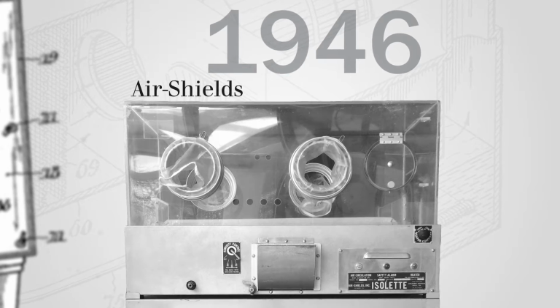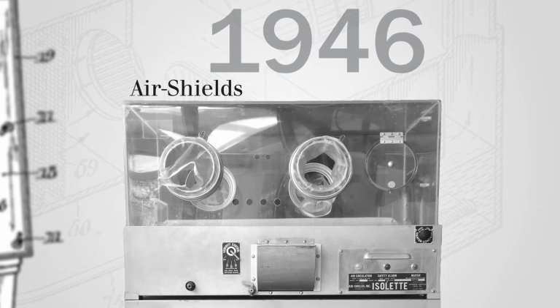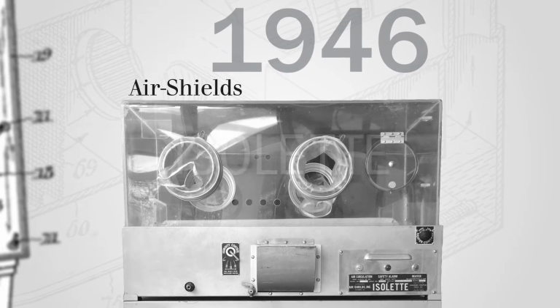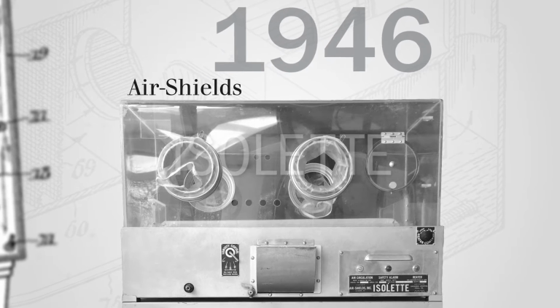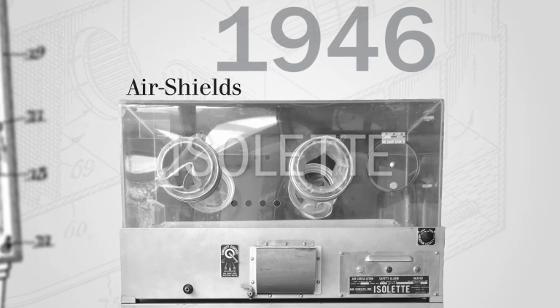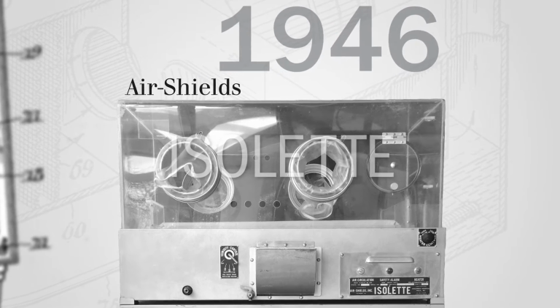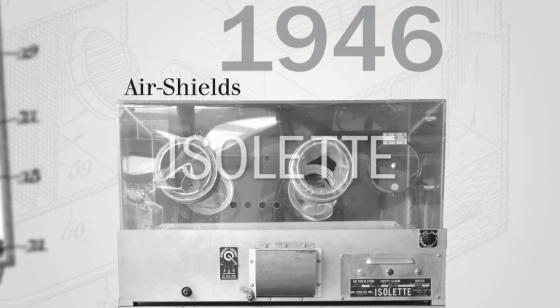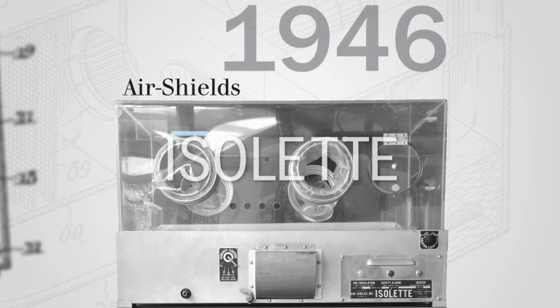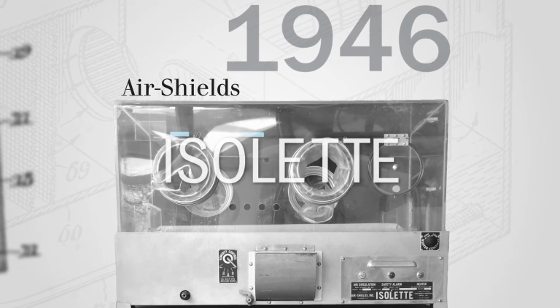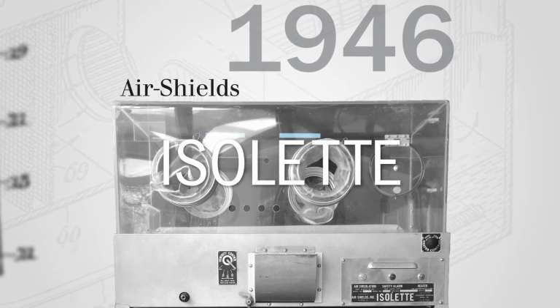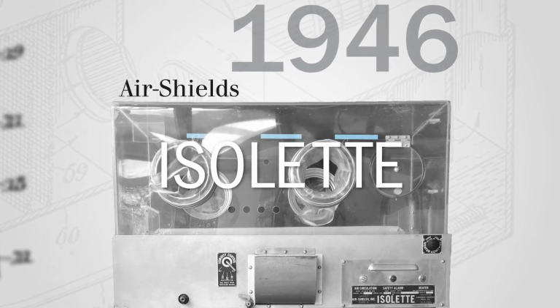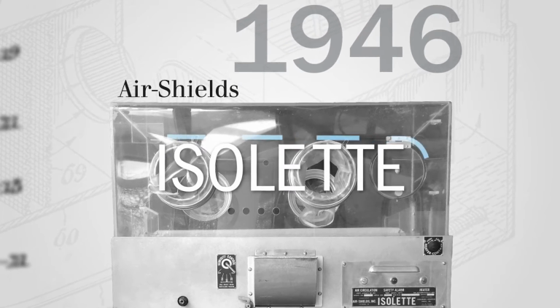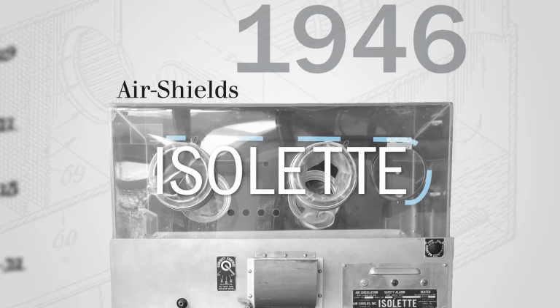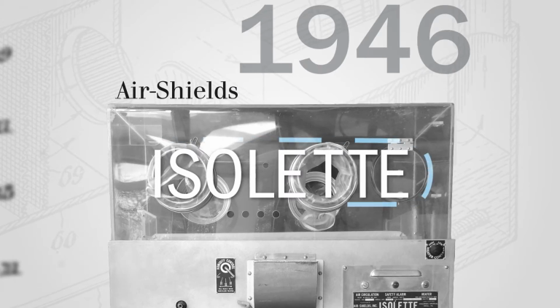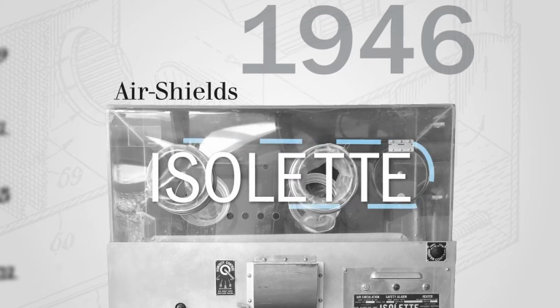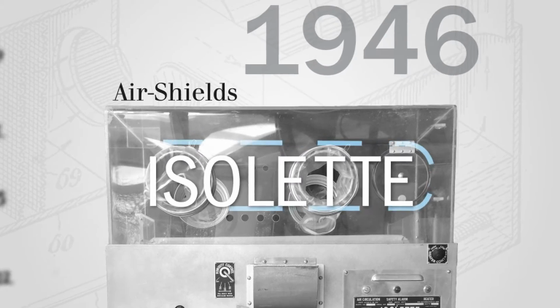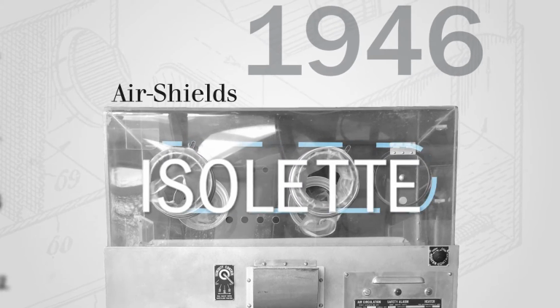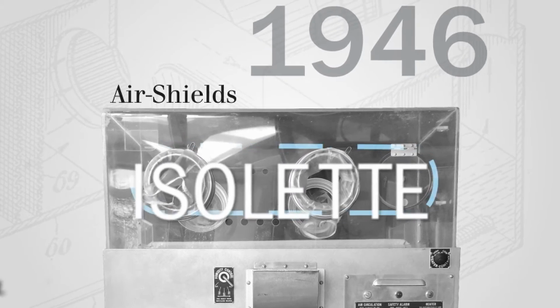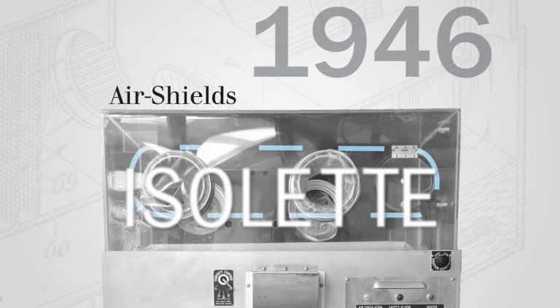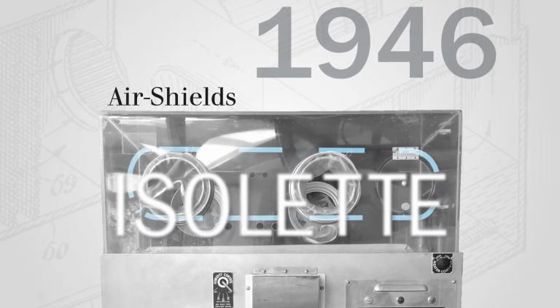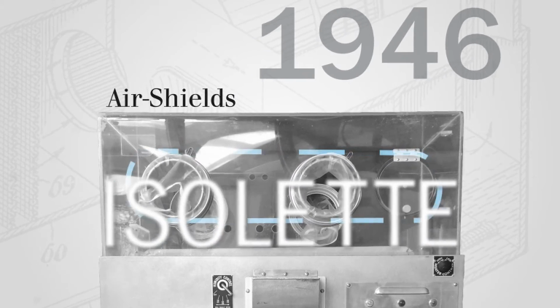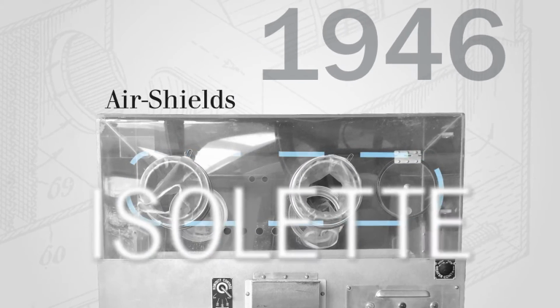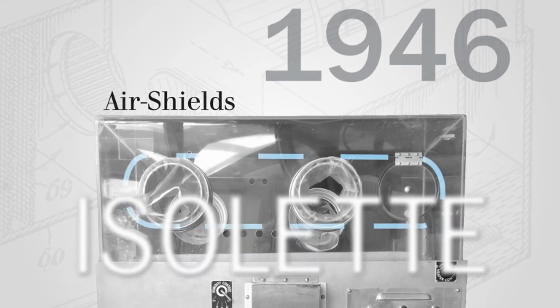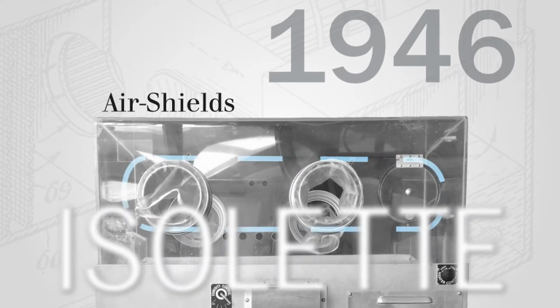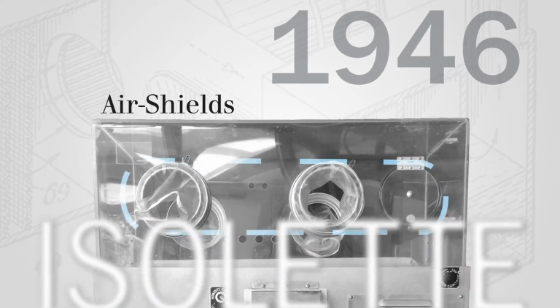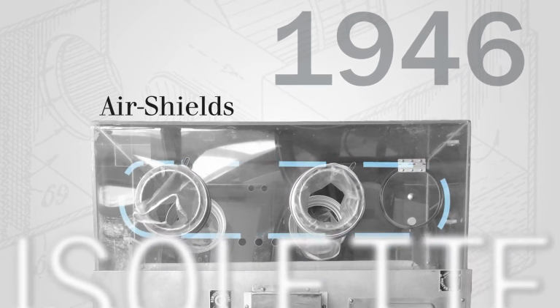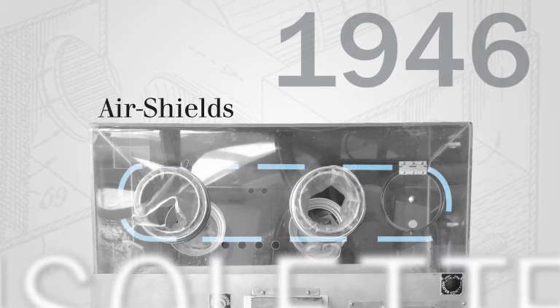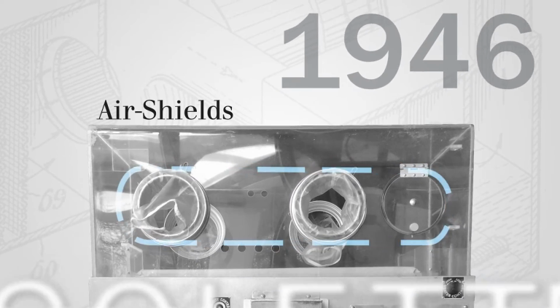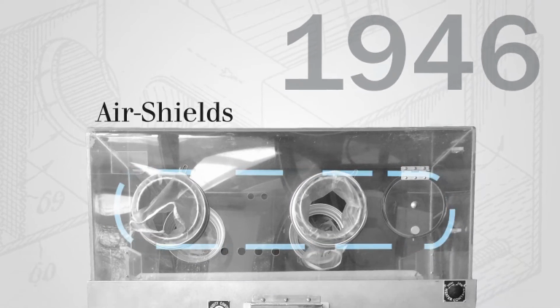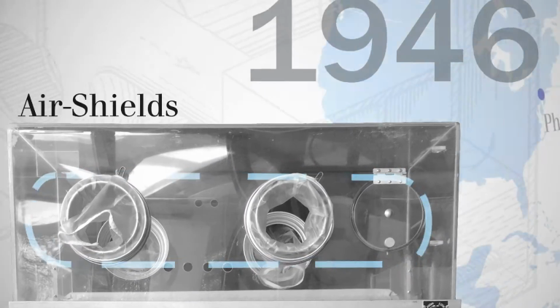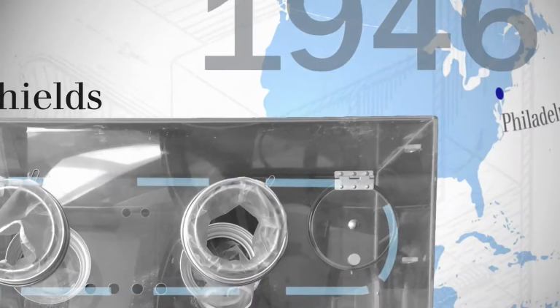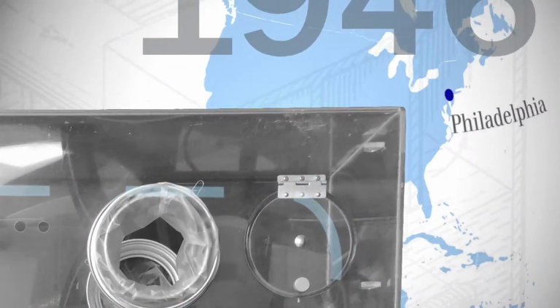Revolutionary at the time, the Isolate was the first incubator to have an autonomous climate with air circulation inside the unit.